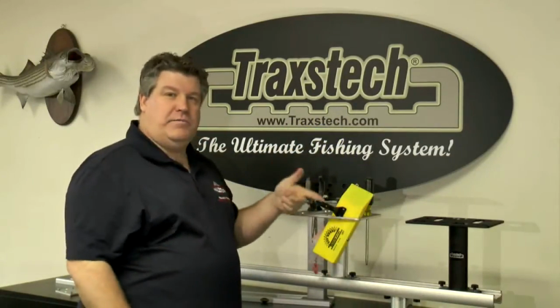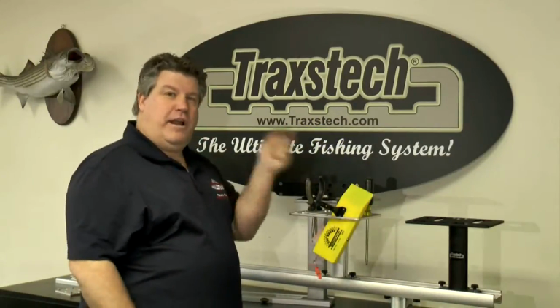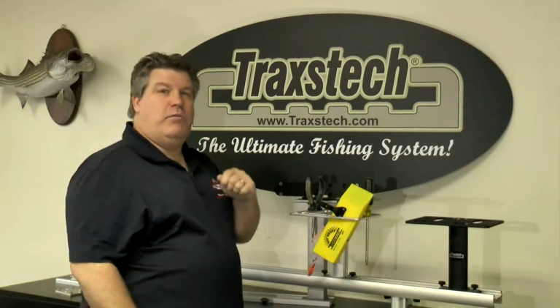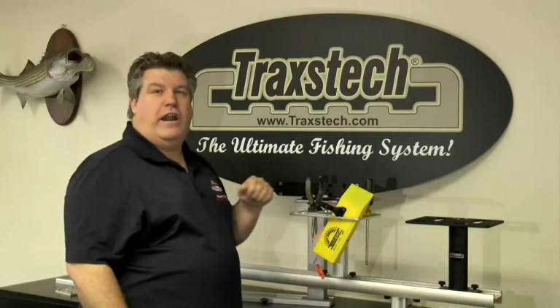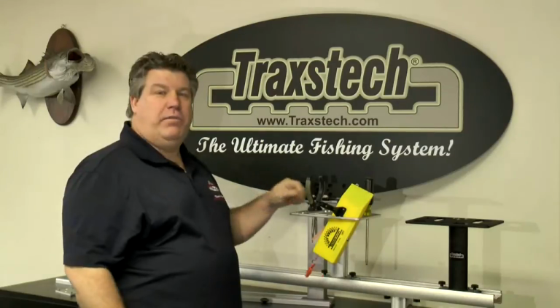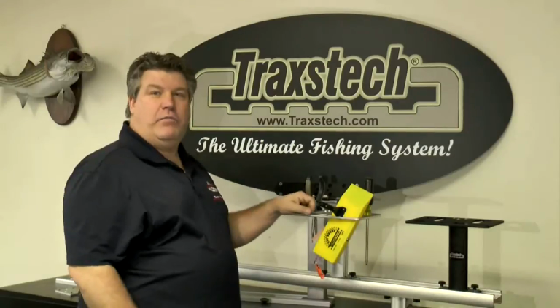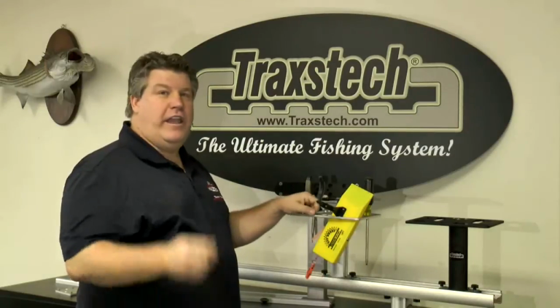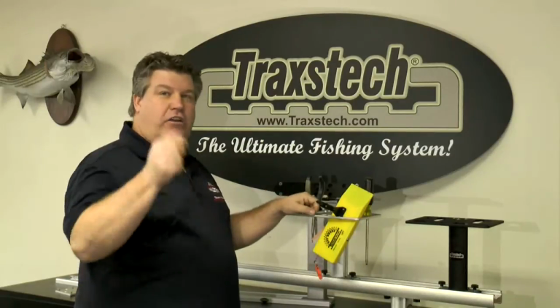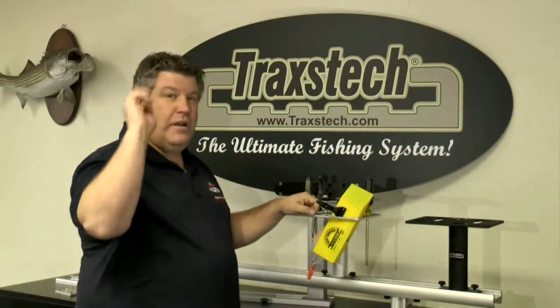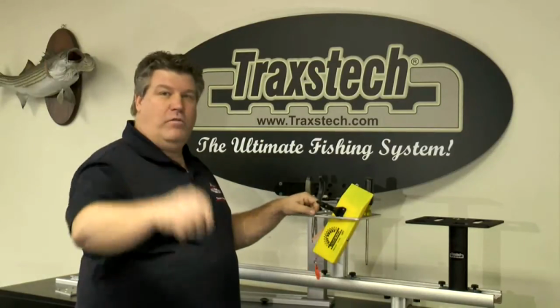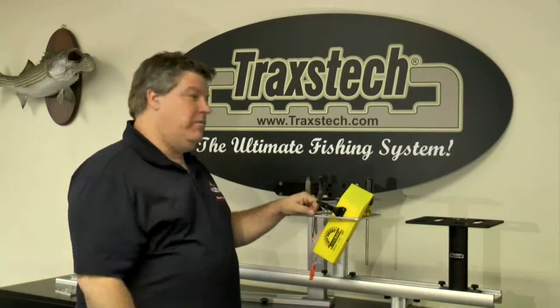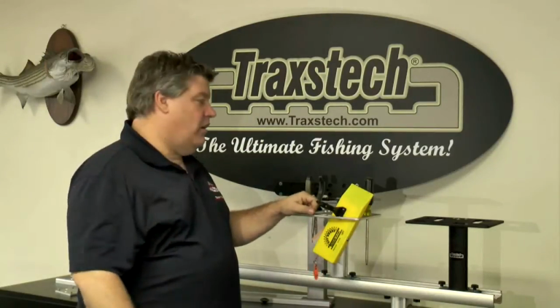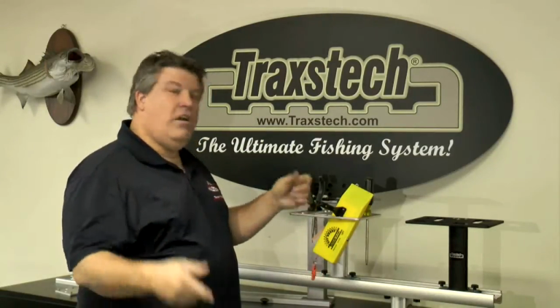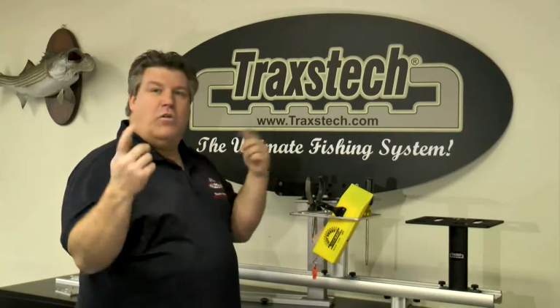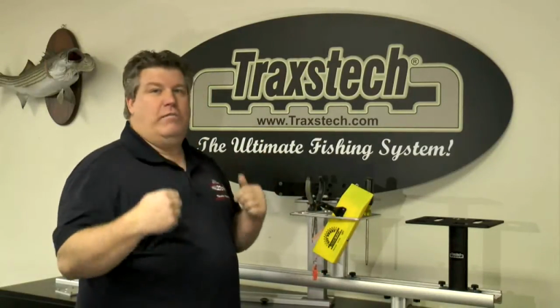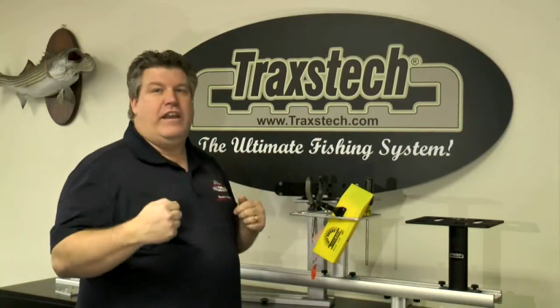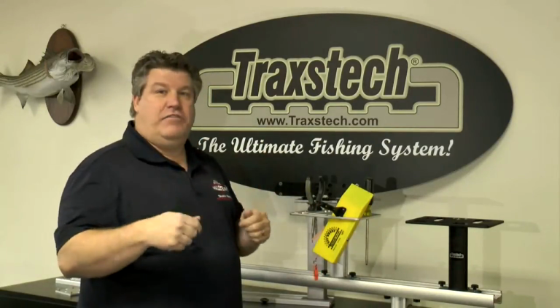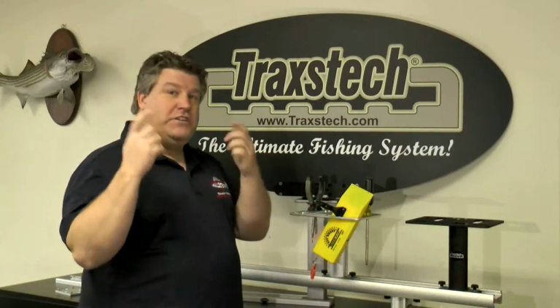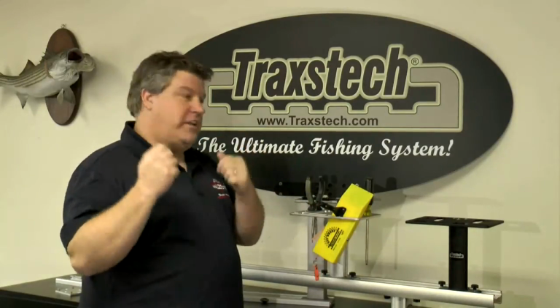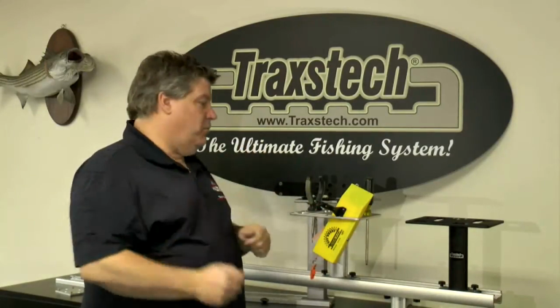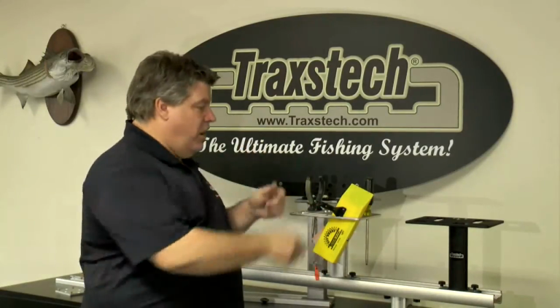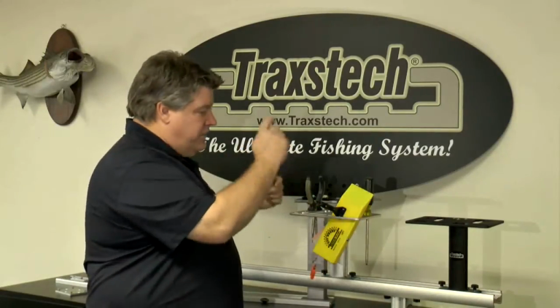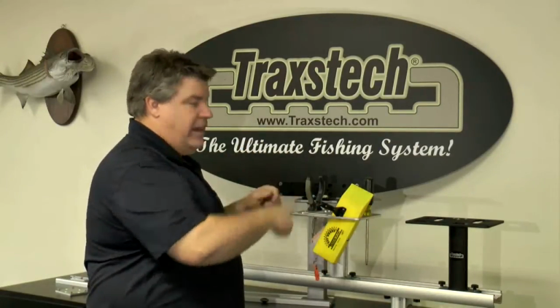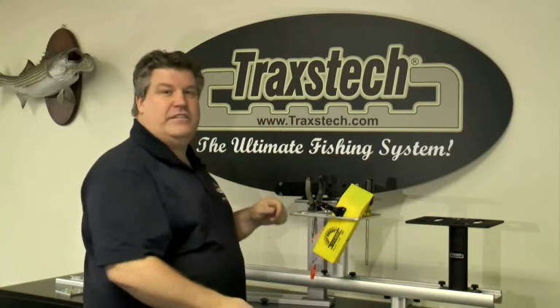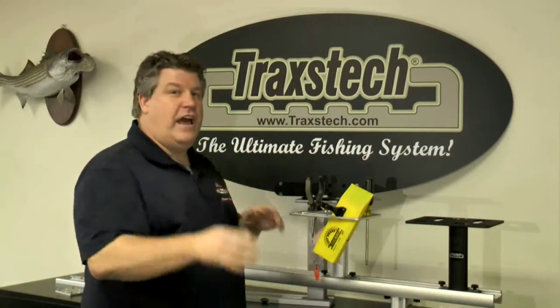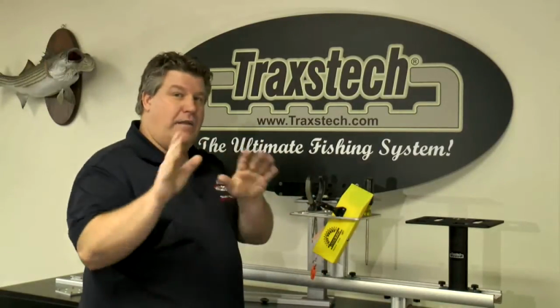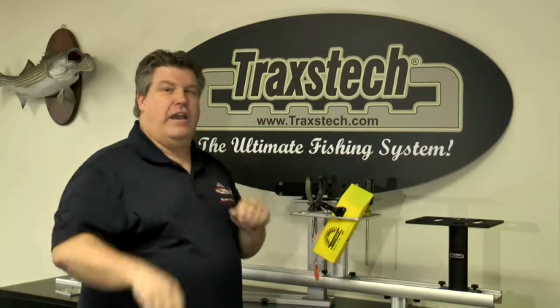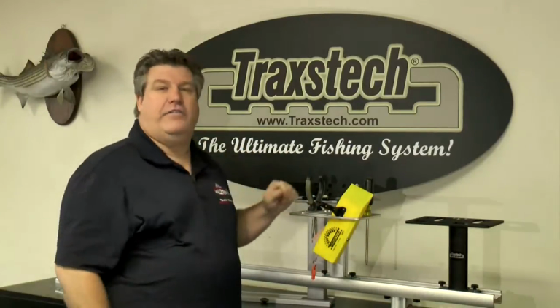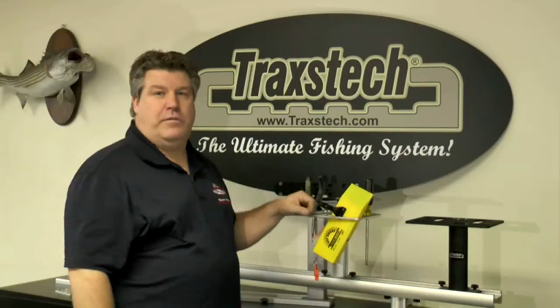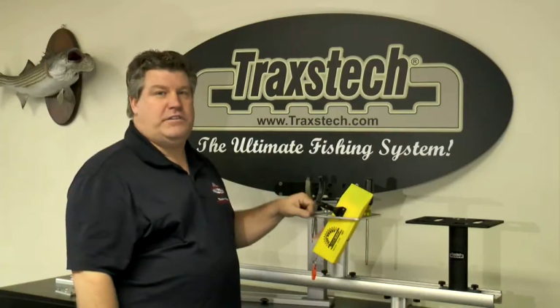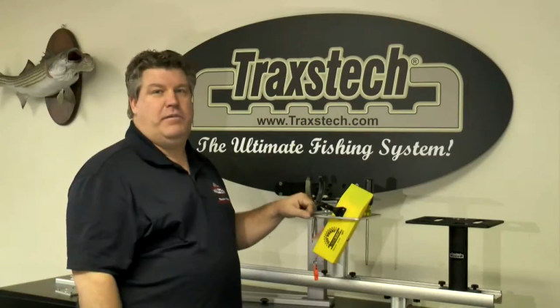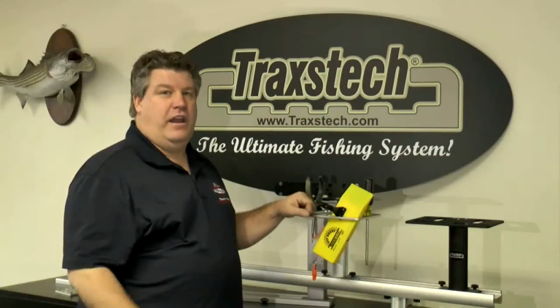When I'm ready to put lines out, I simply grab a board out of the planer board caddy, hook up, and away we go. When I'm landing a fish, I take the board off, slide it in the slot, and I don't have to worry about stepping on it when I get that fish in the boat.